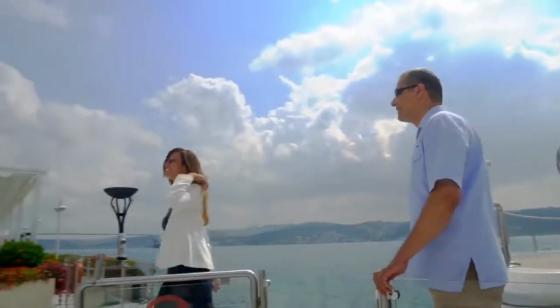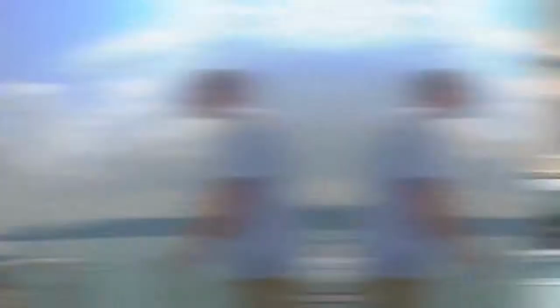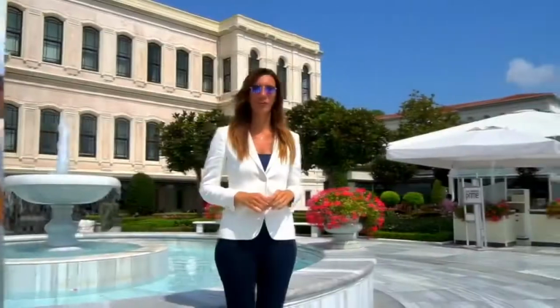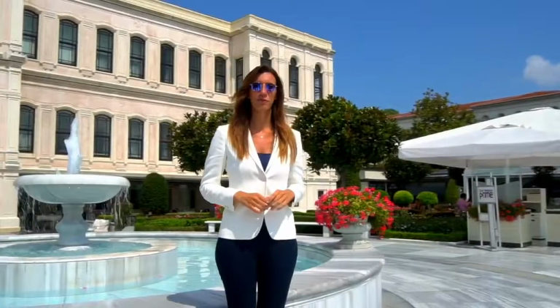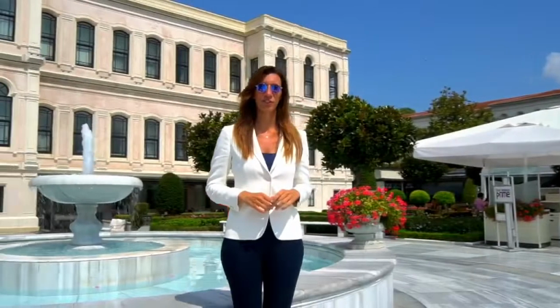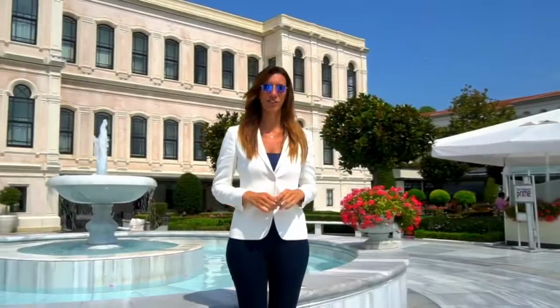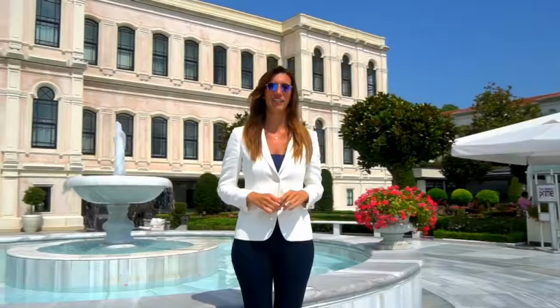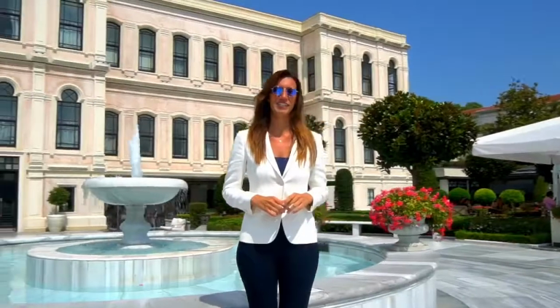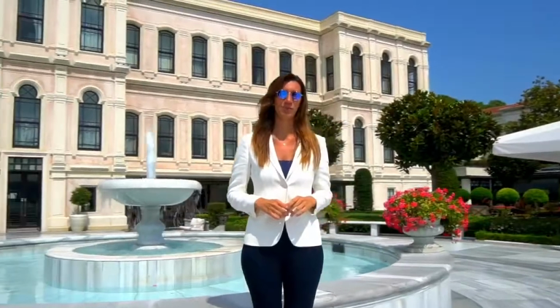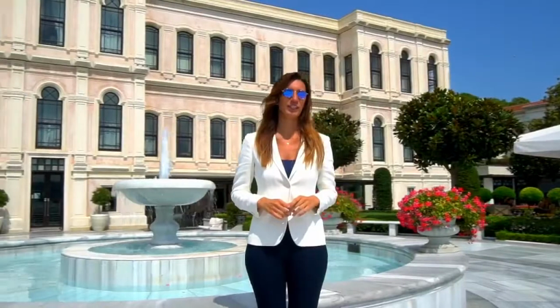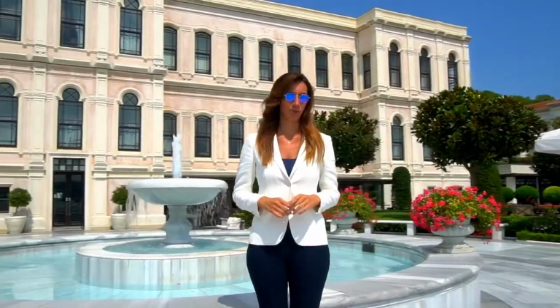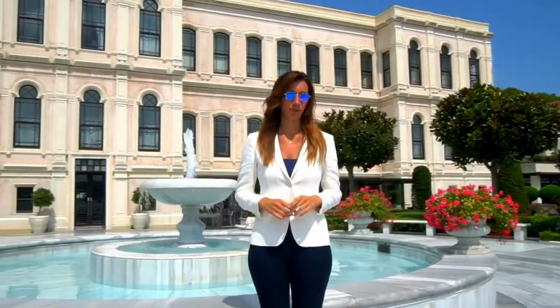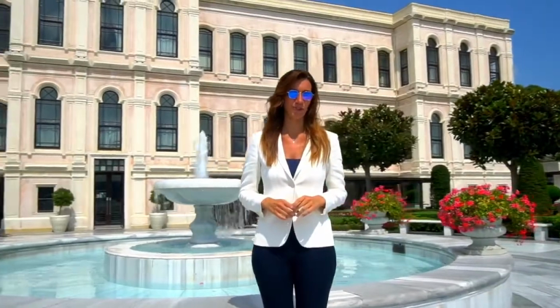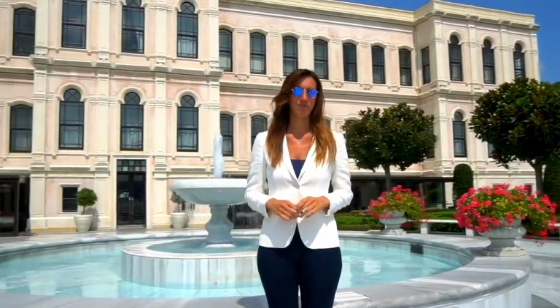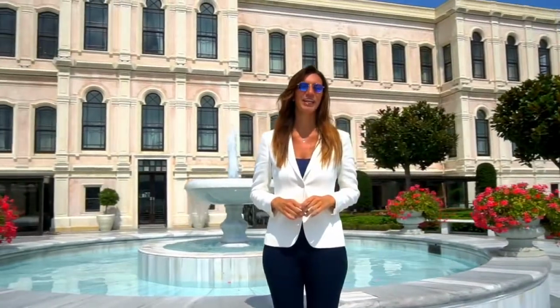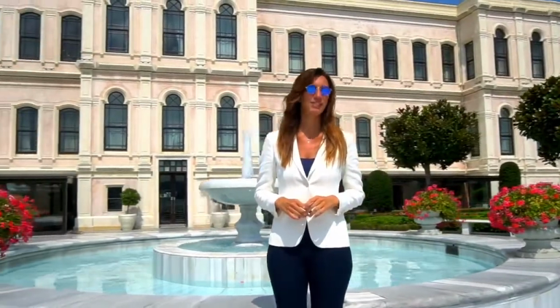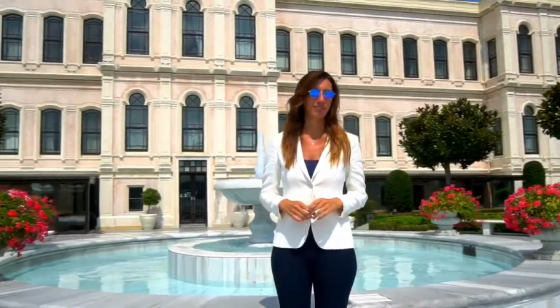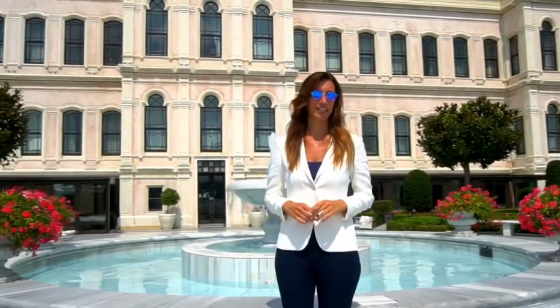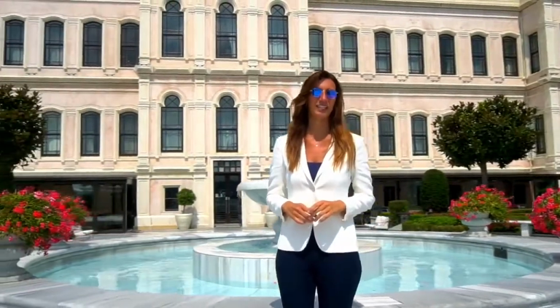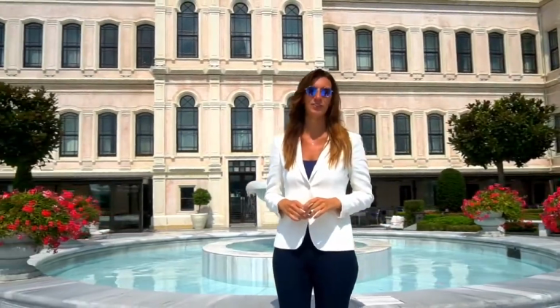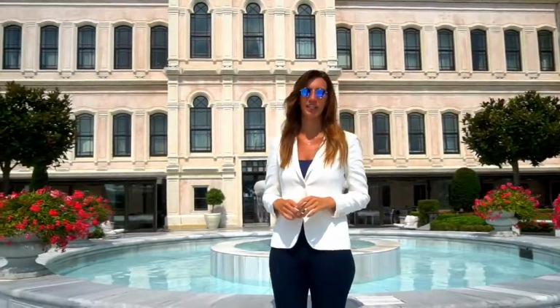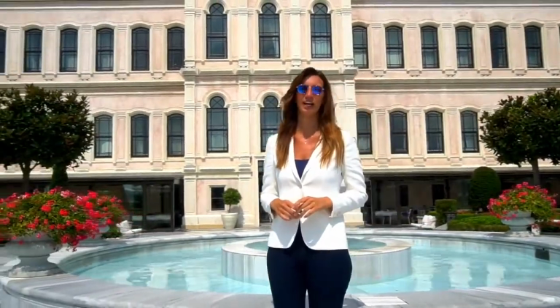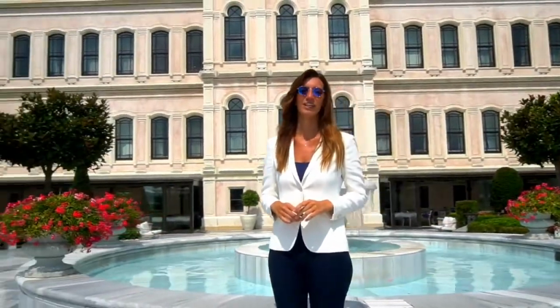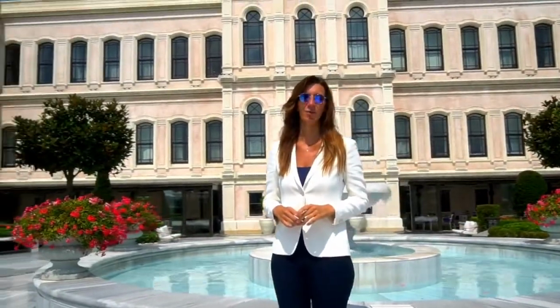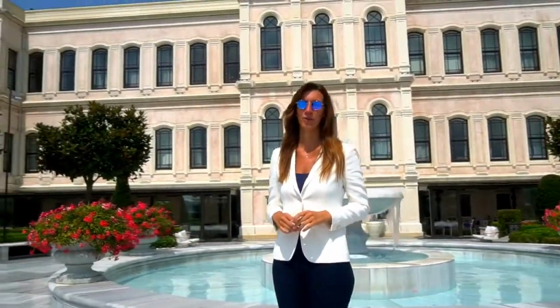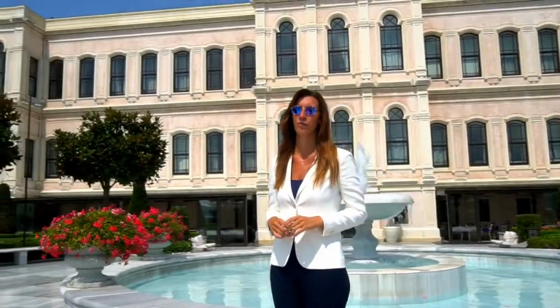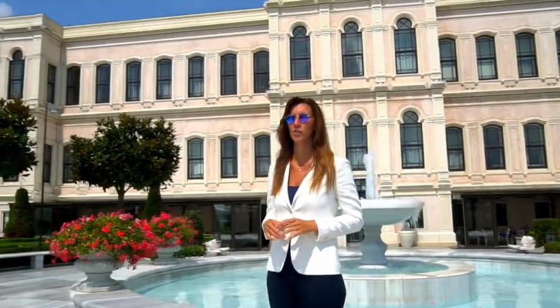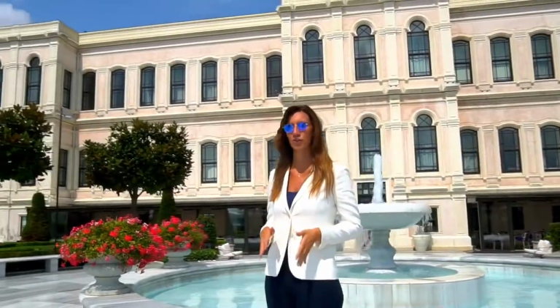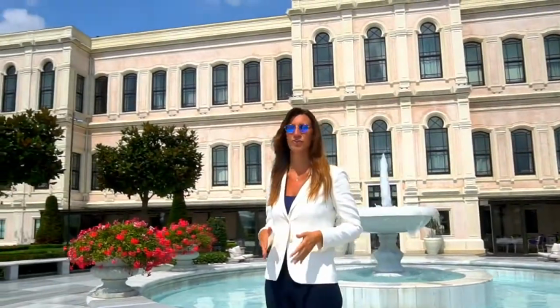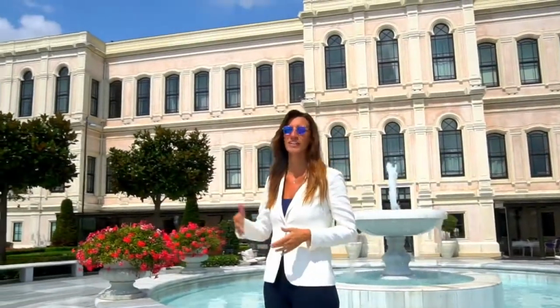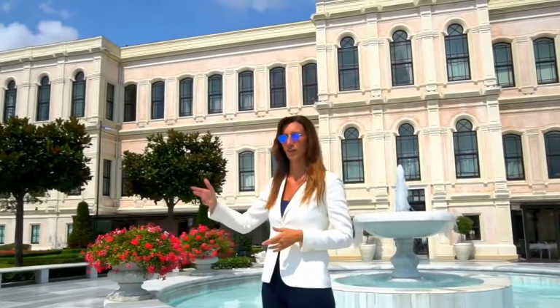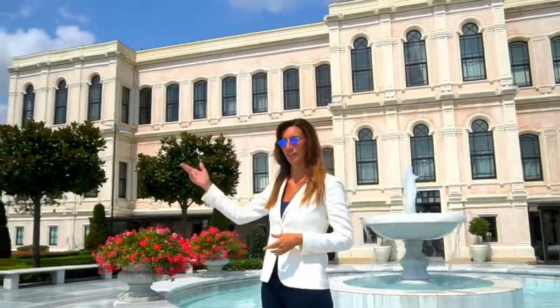Welcome to Pourses Hotel Istanbul at the Bosphorus. My name is Emily and today I will accompany you for a short tour in our hotel.